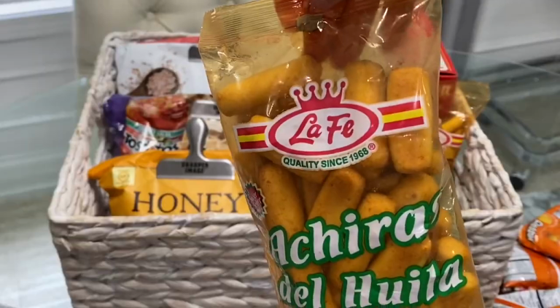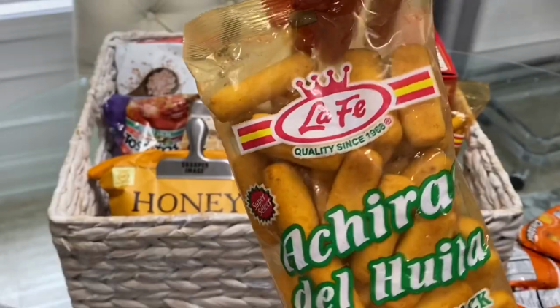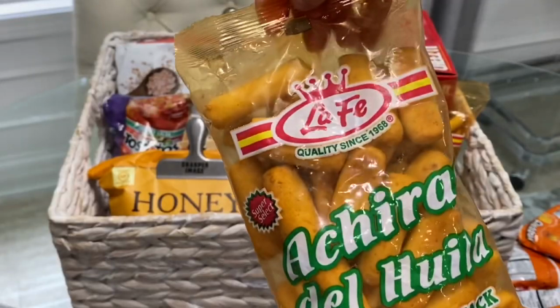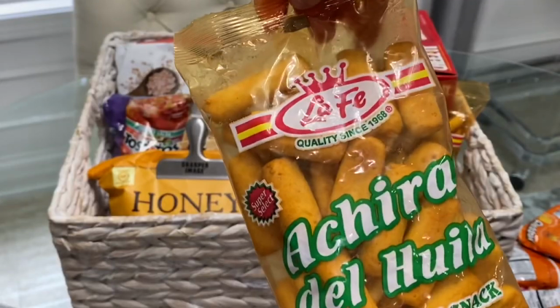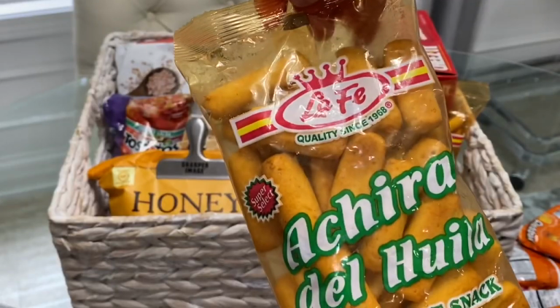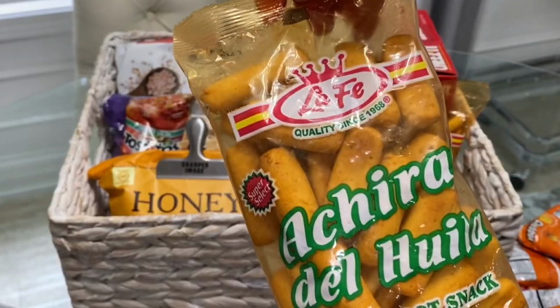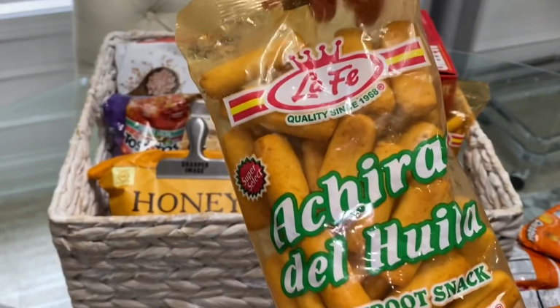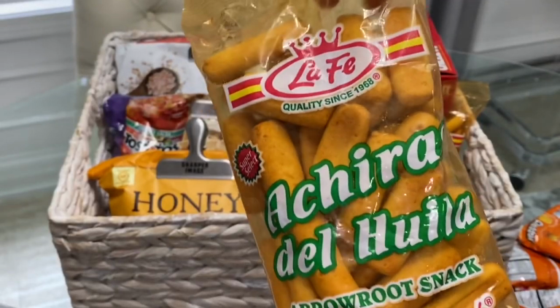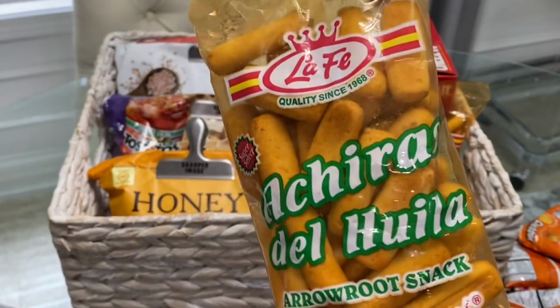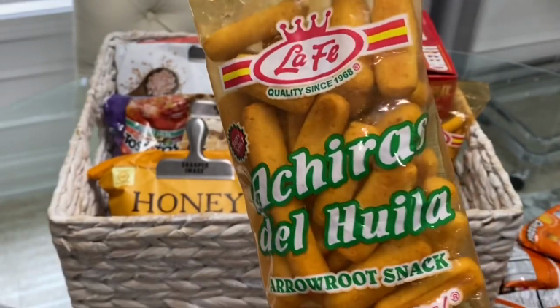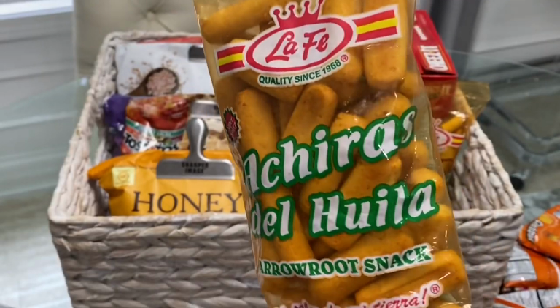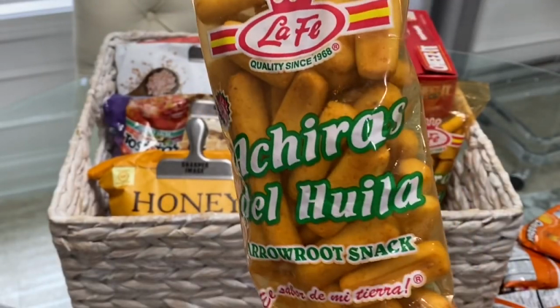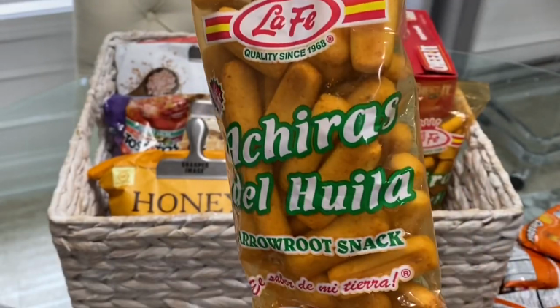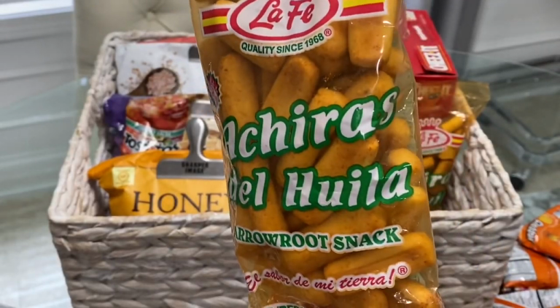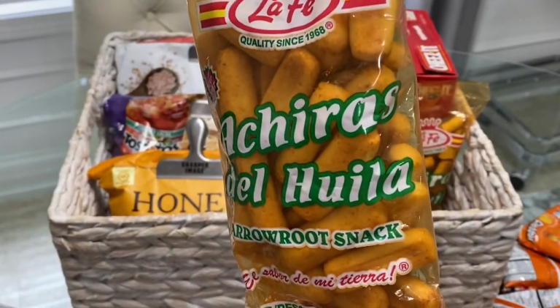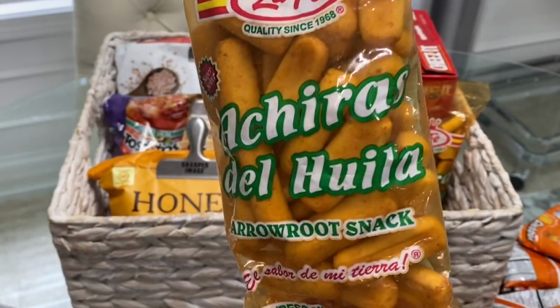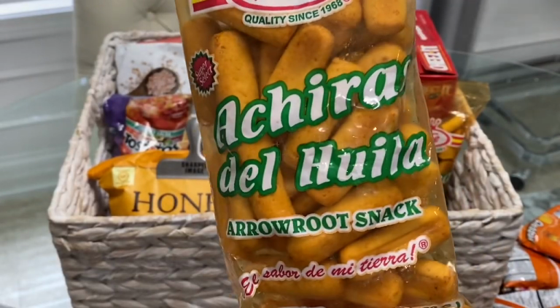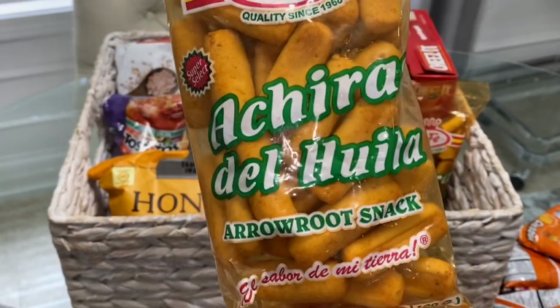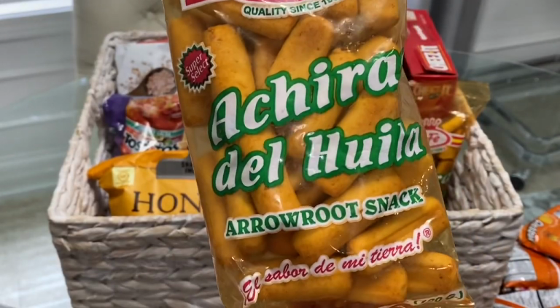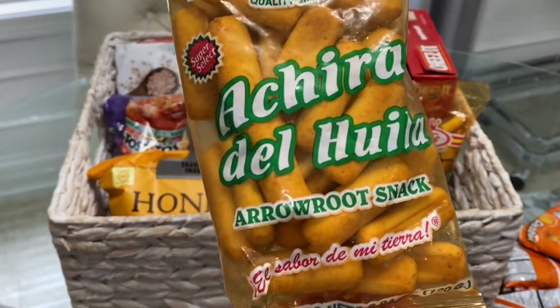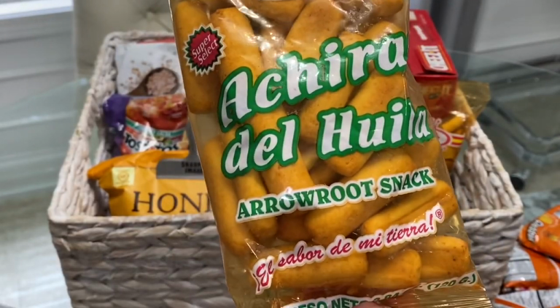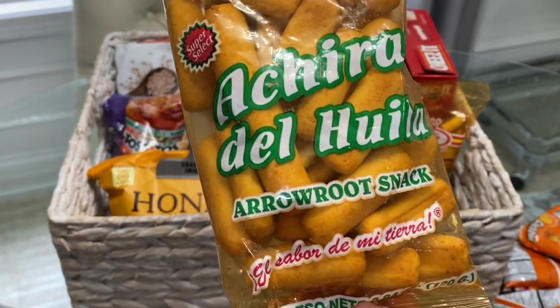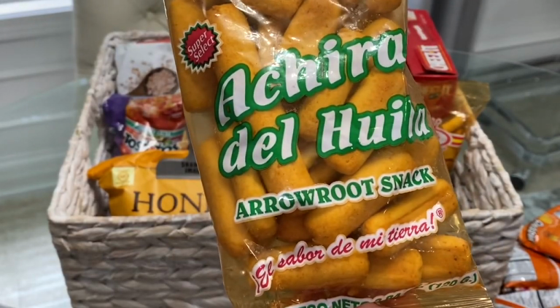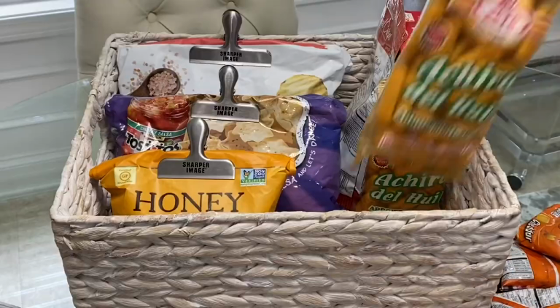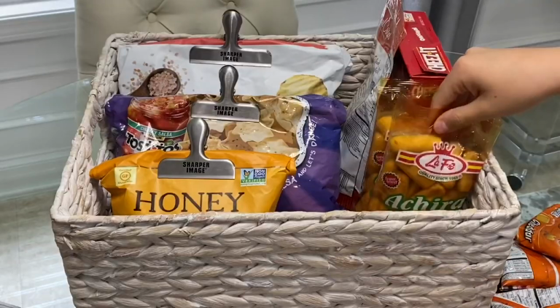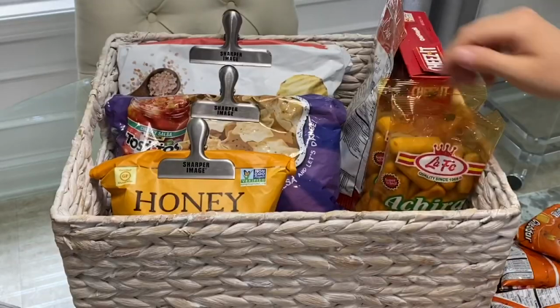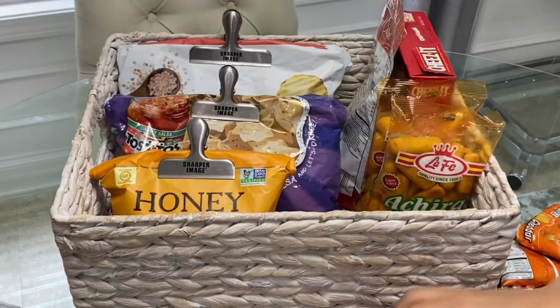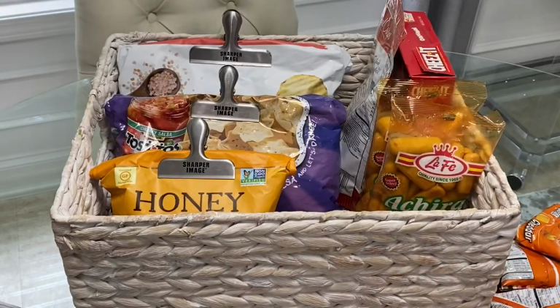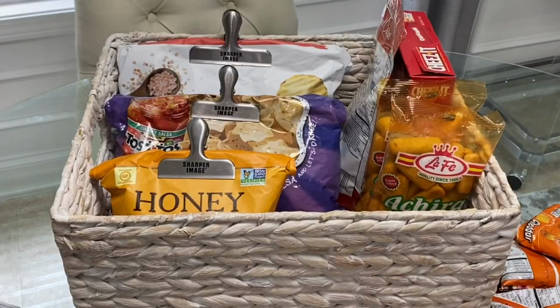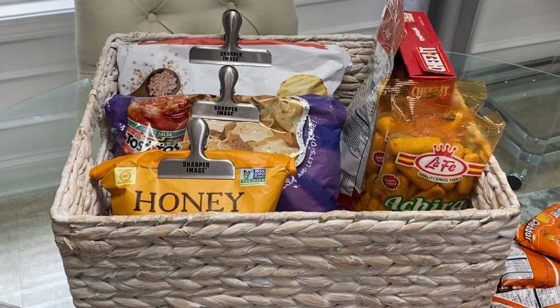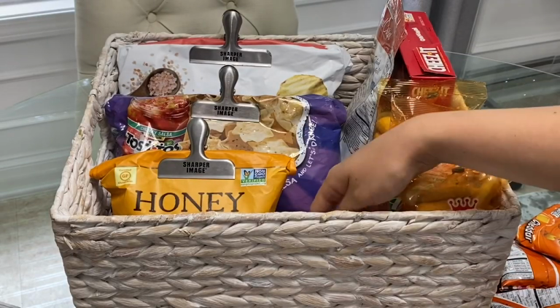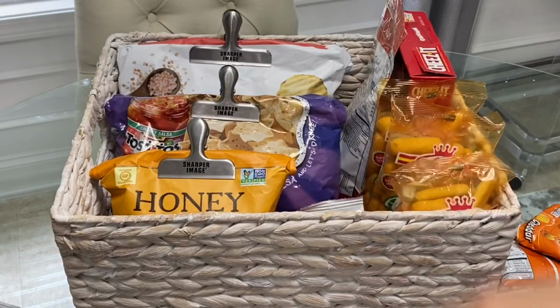These achiras are snacks from Colombia, South America — they're so good, so I have to keep them all the way up top.